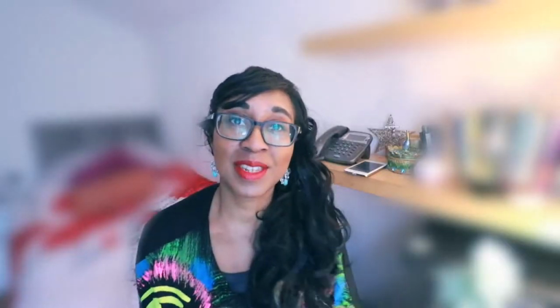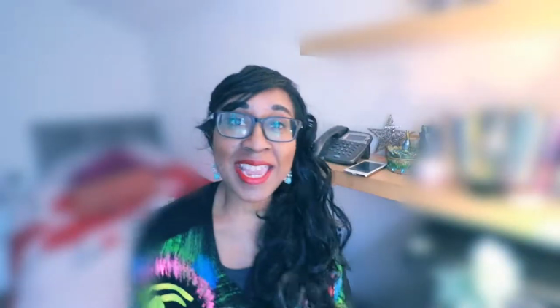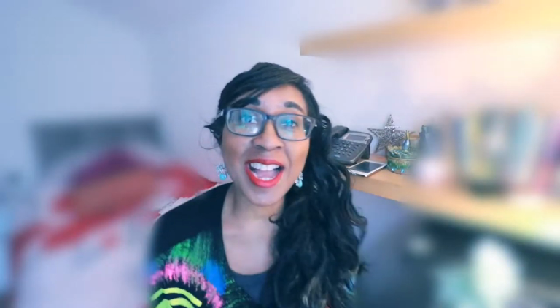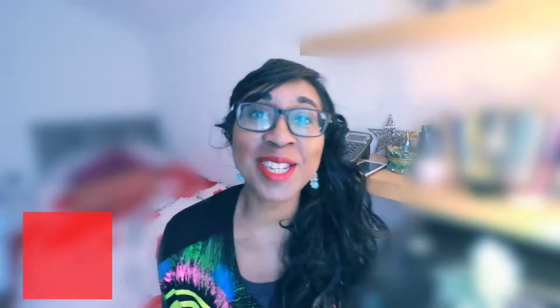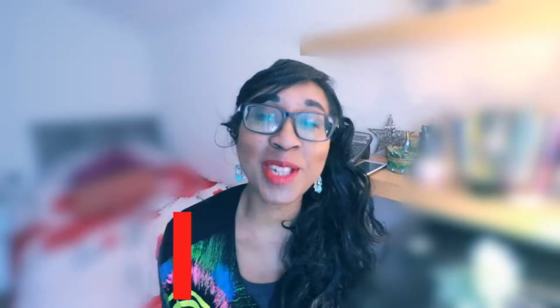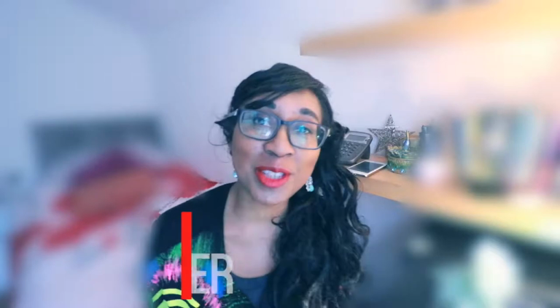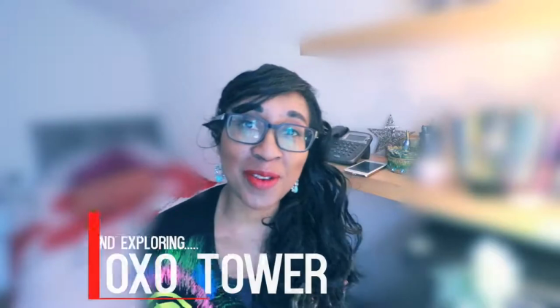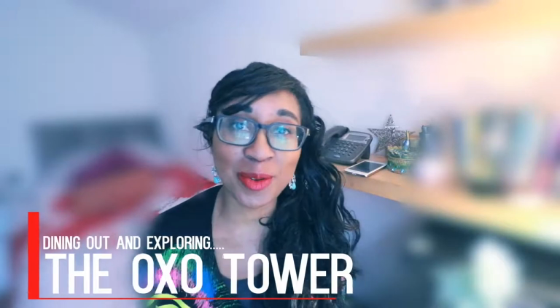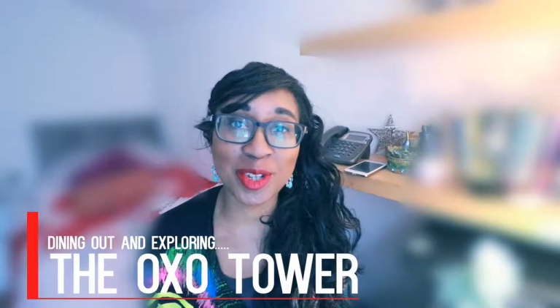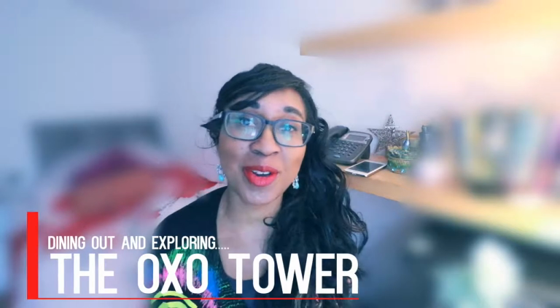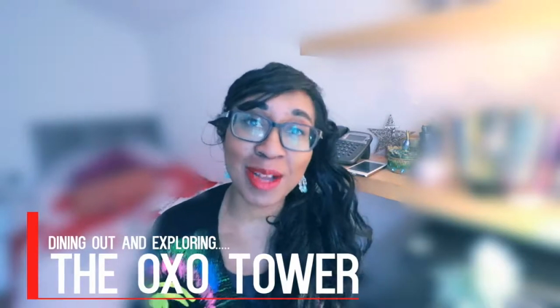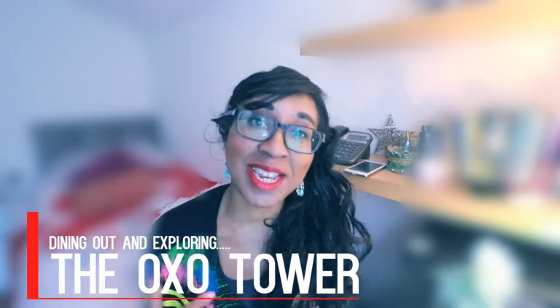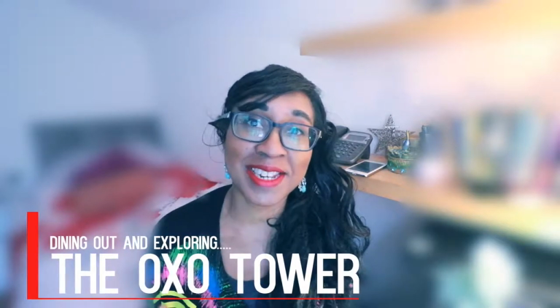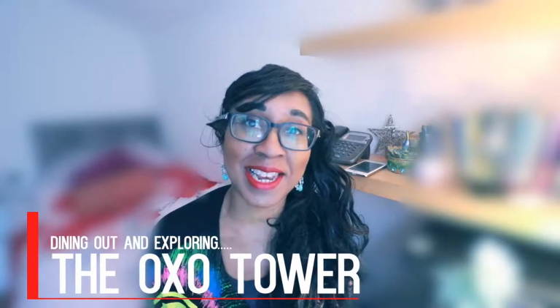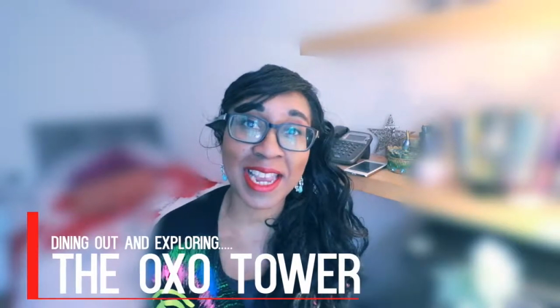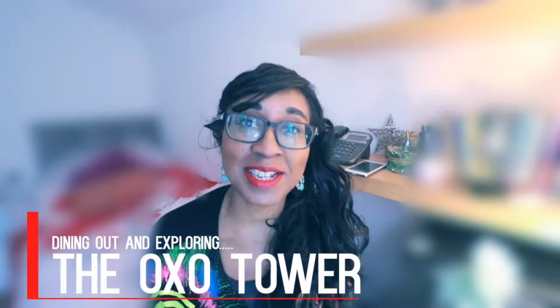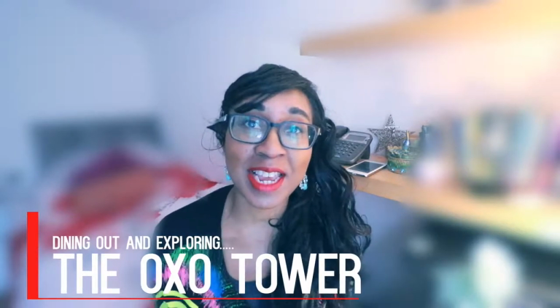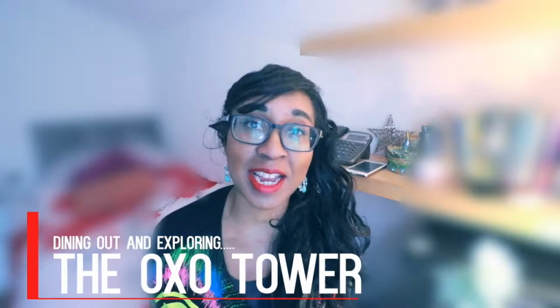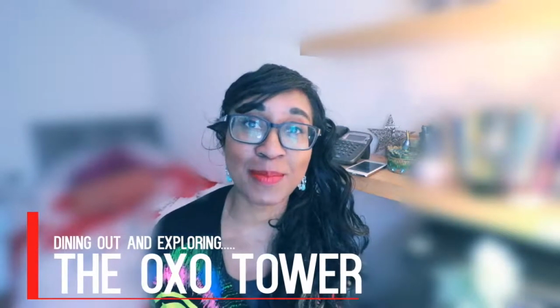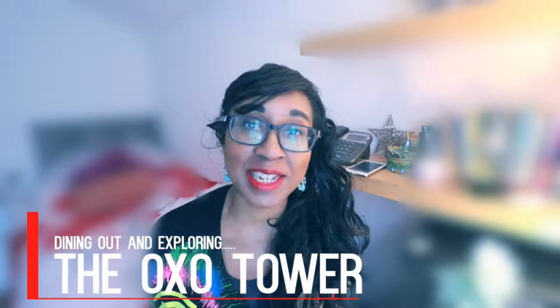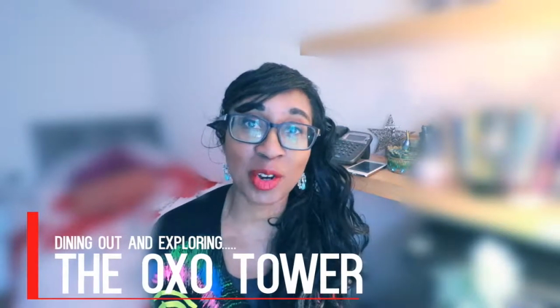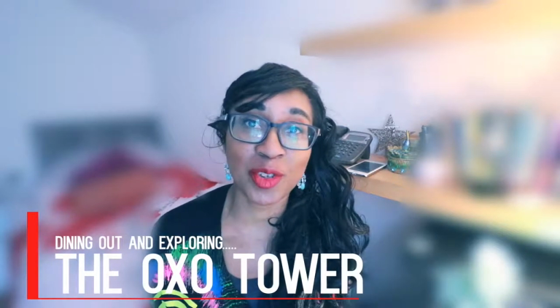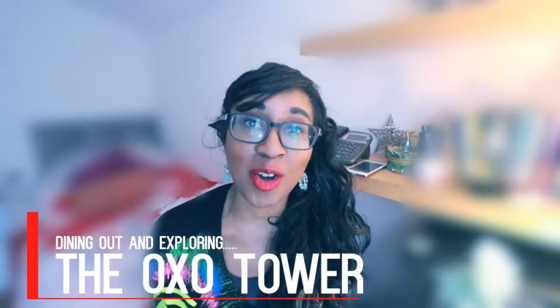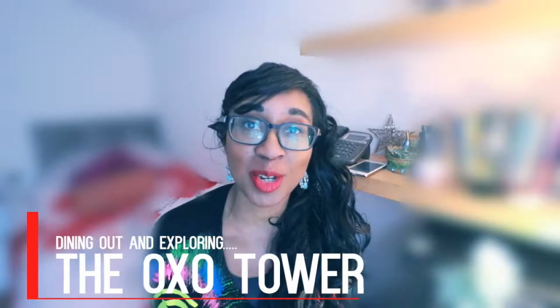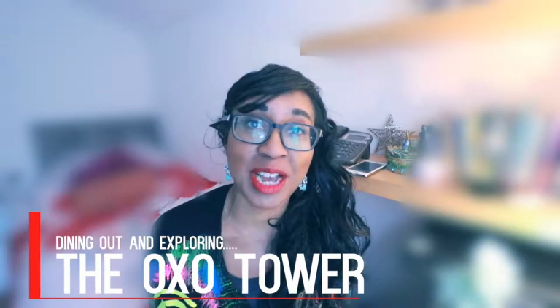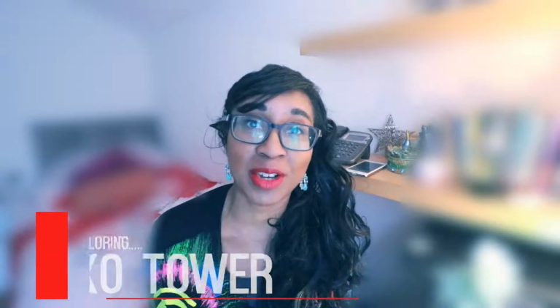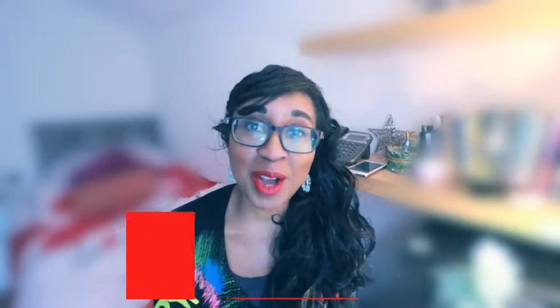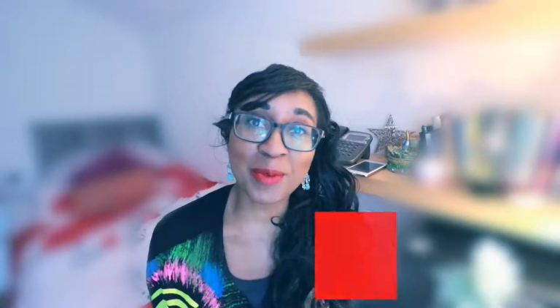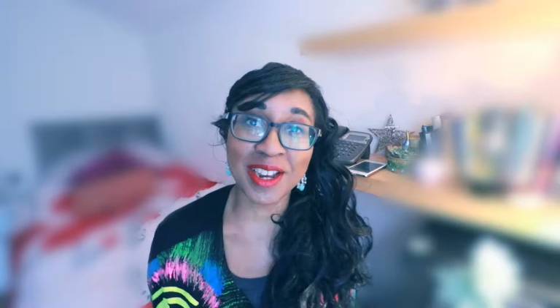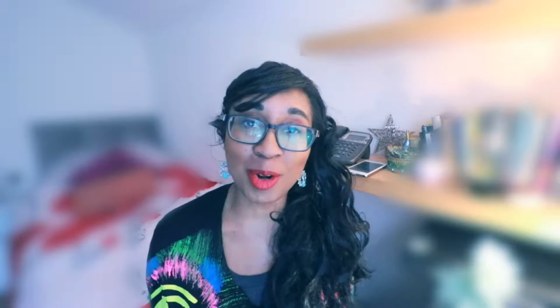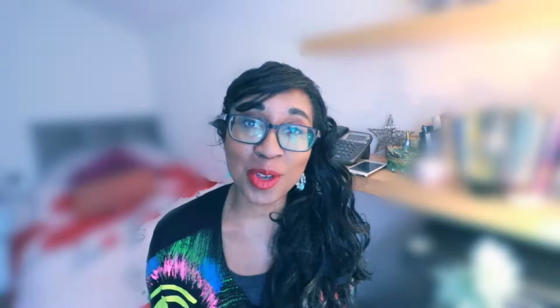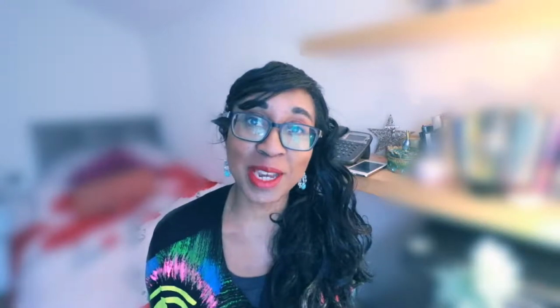Hey guys, welcome to the Fun Food Zone. I'm JD Daly and today I plan to head off to the OXO Tower. I hope you can come along with me.